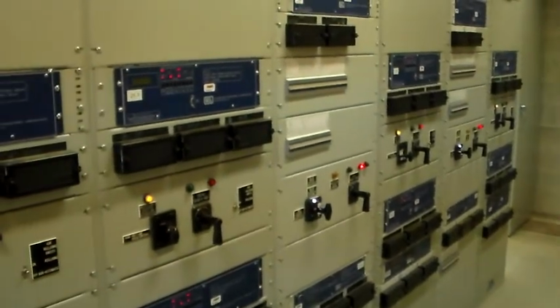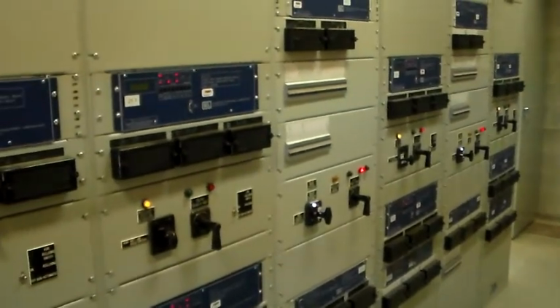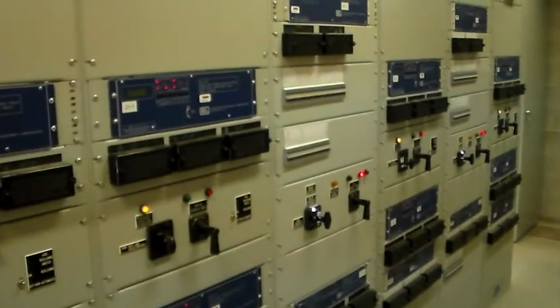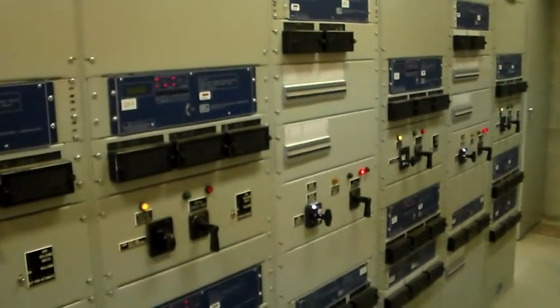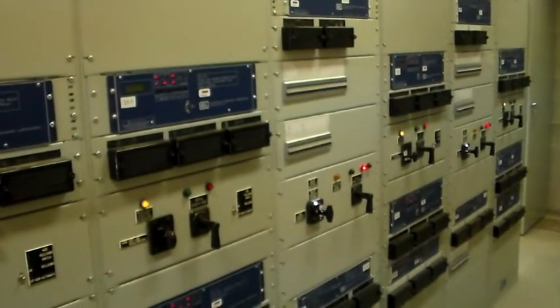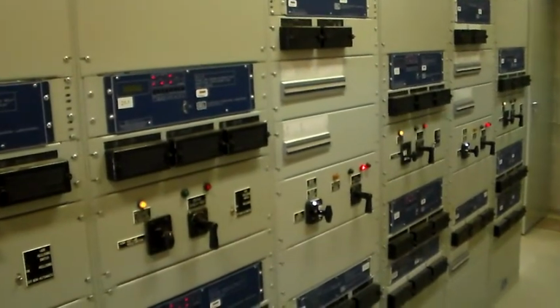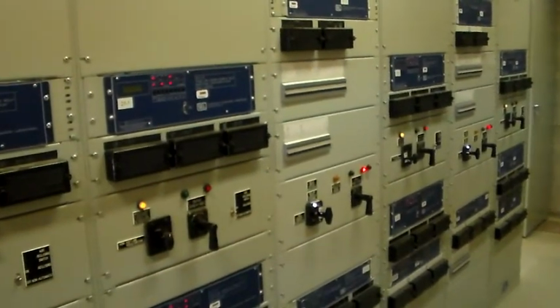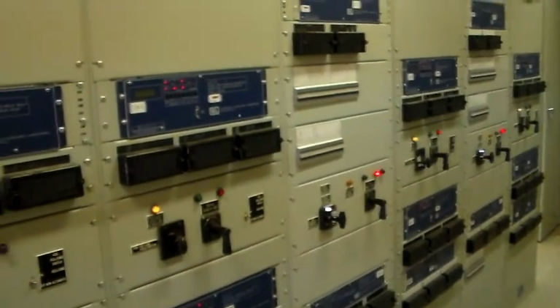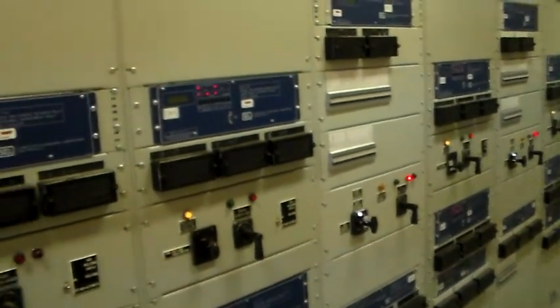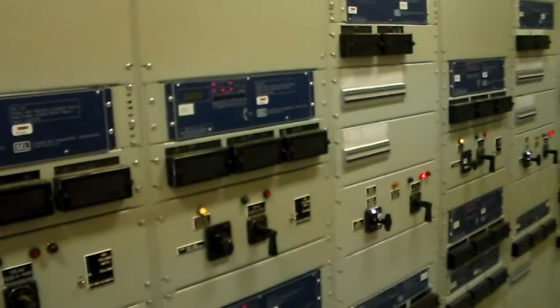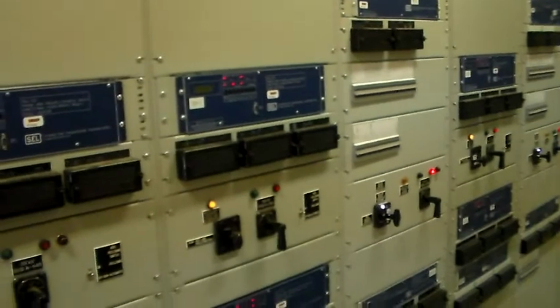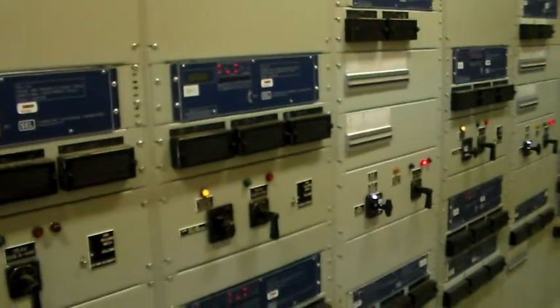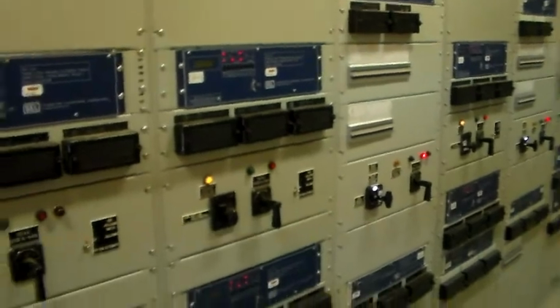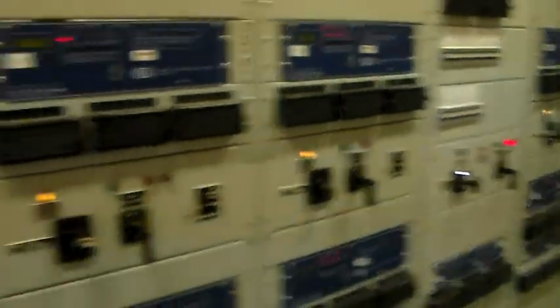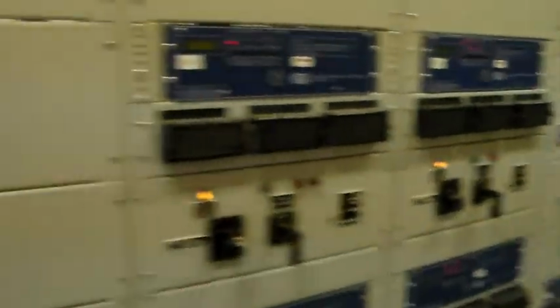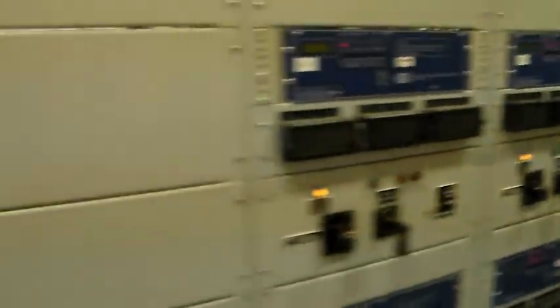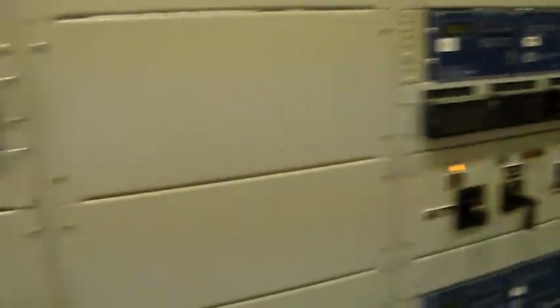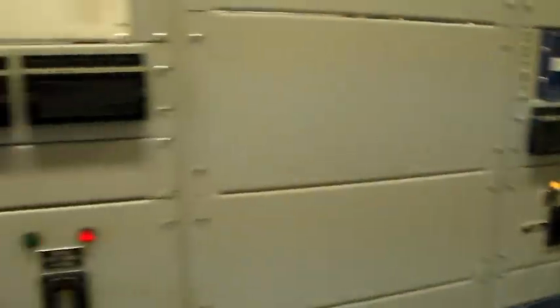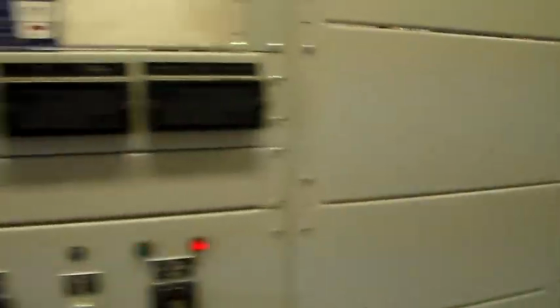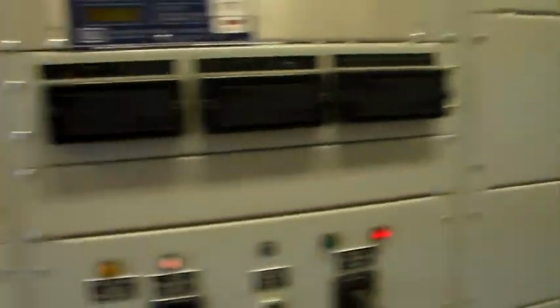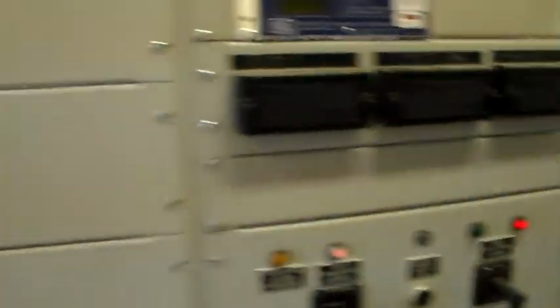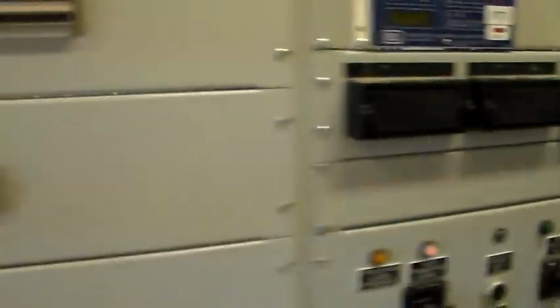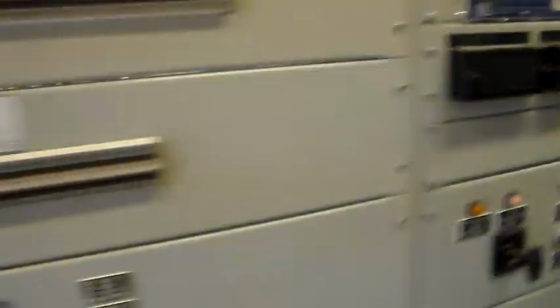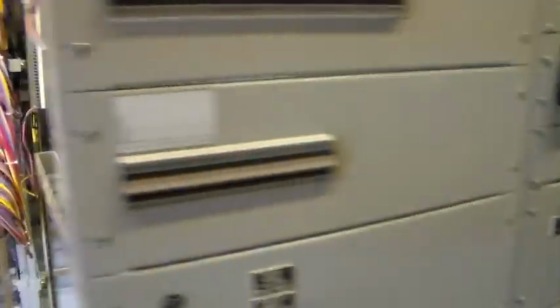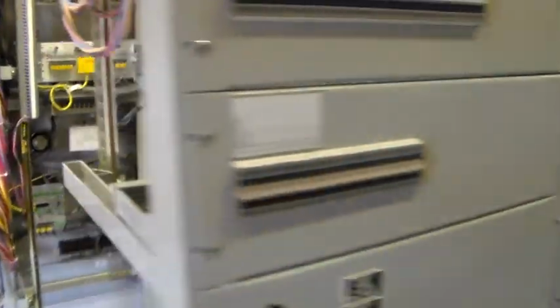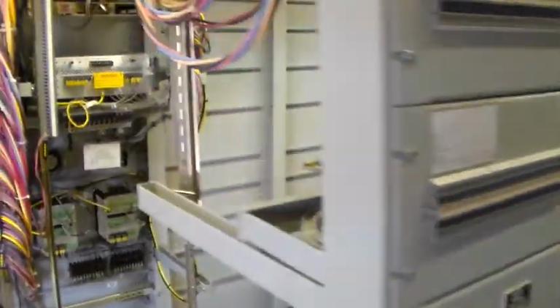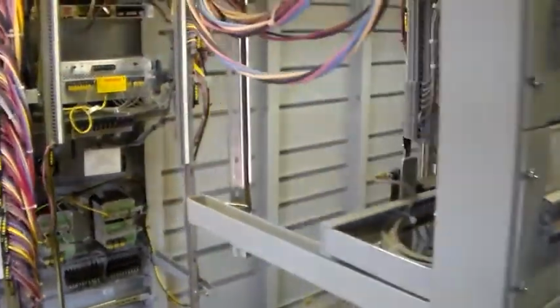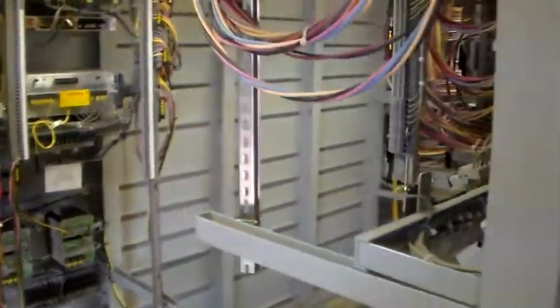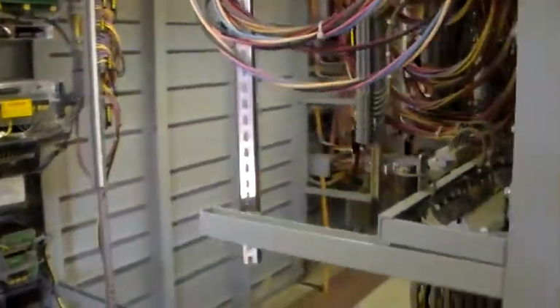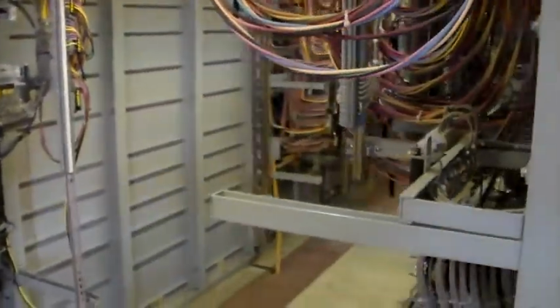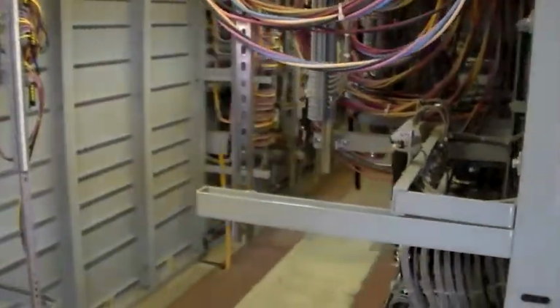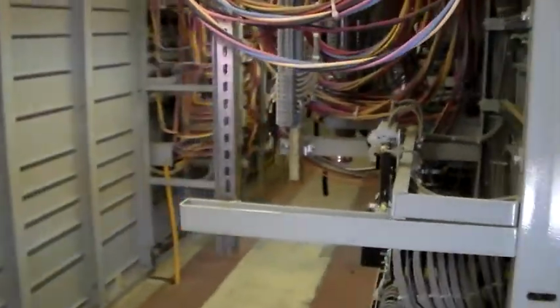And then on the other side of this — if I walk around here — you can see the actual wiring.